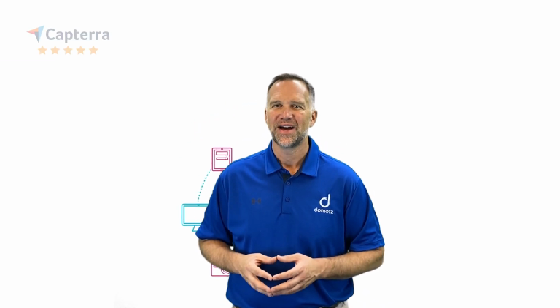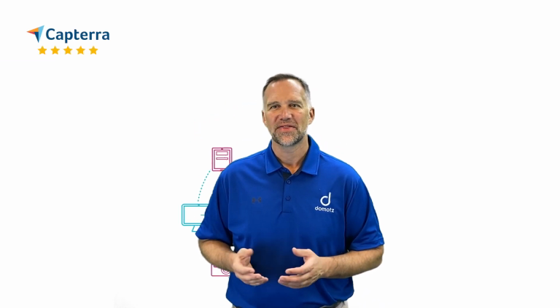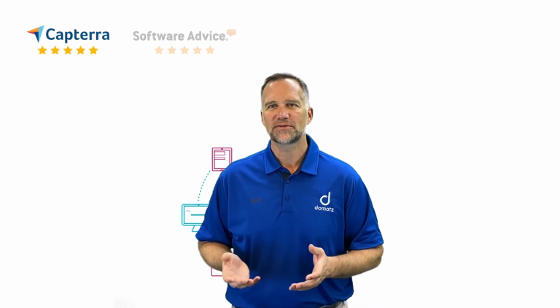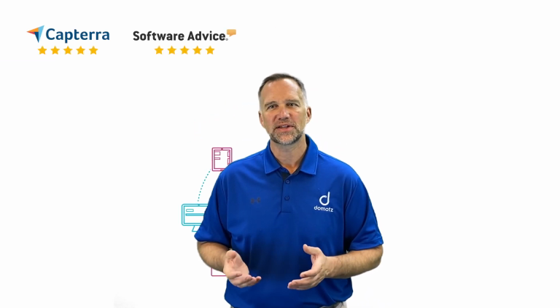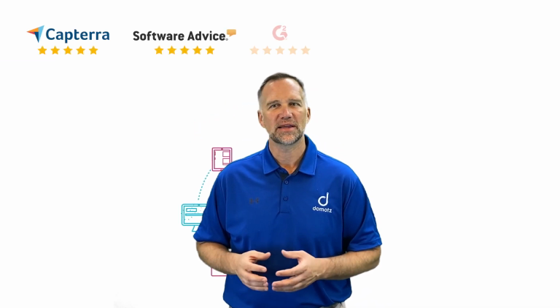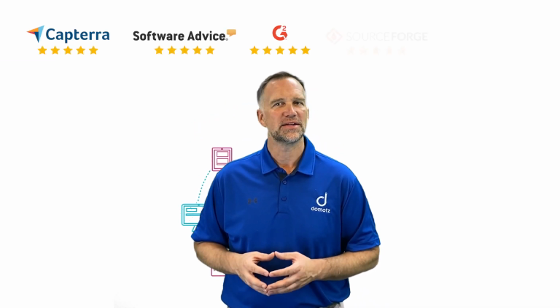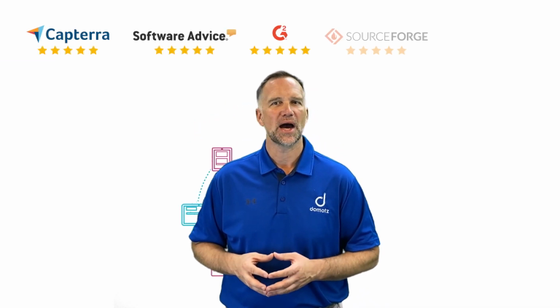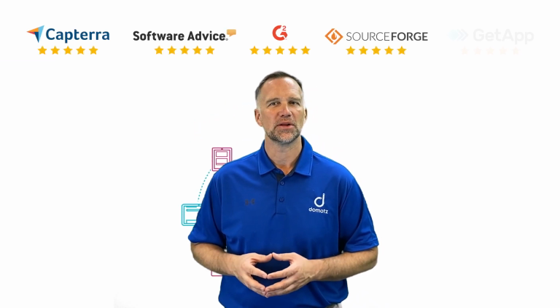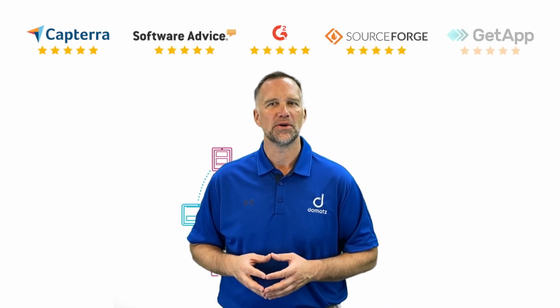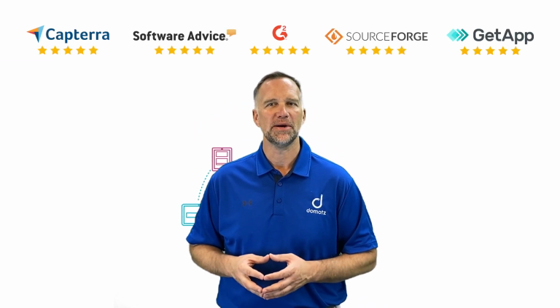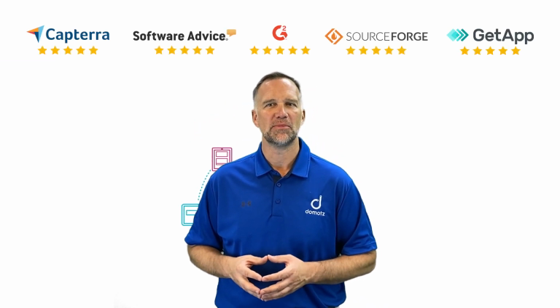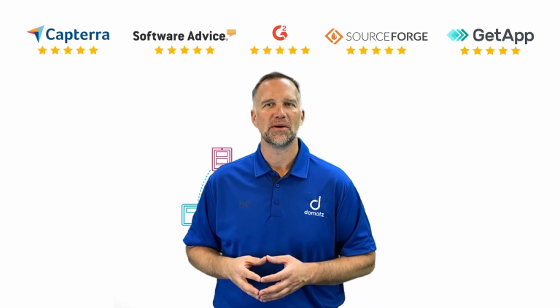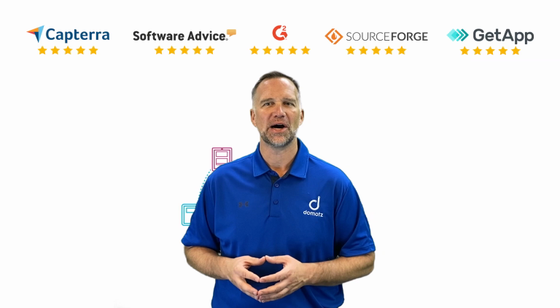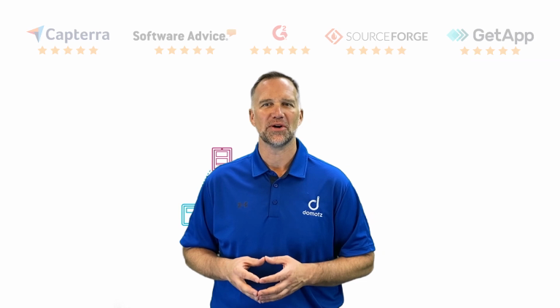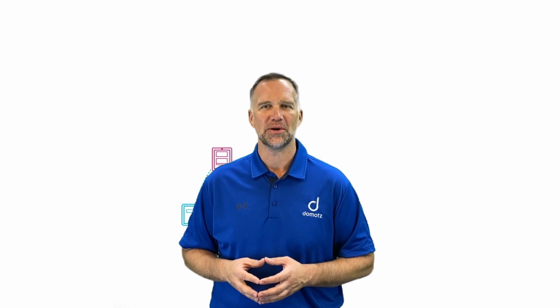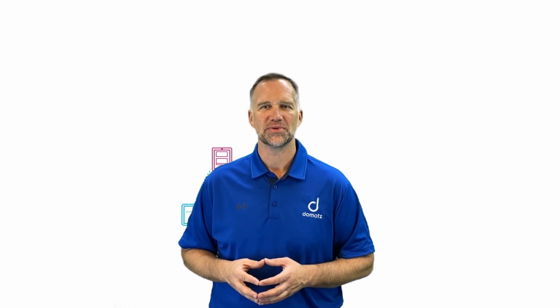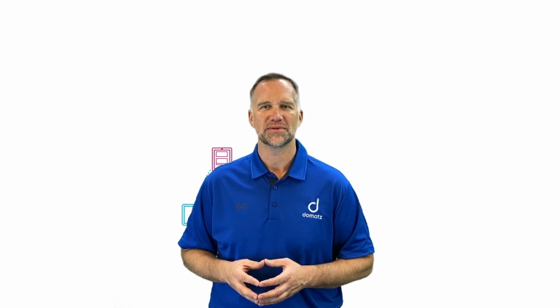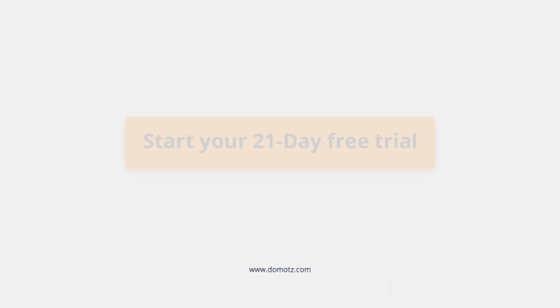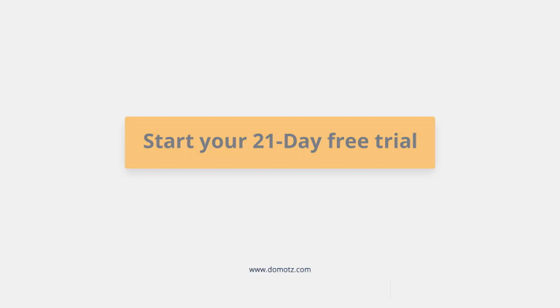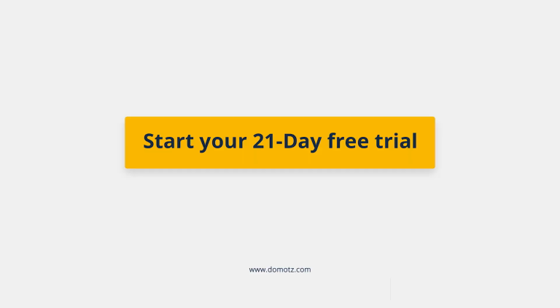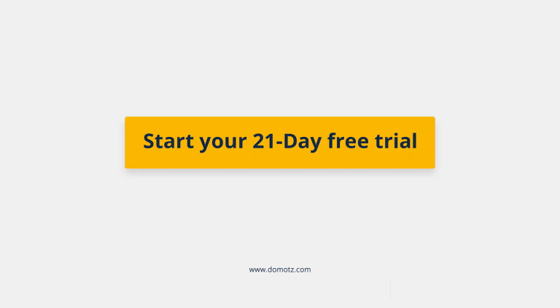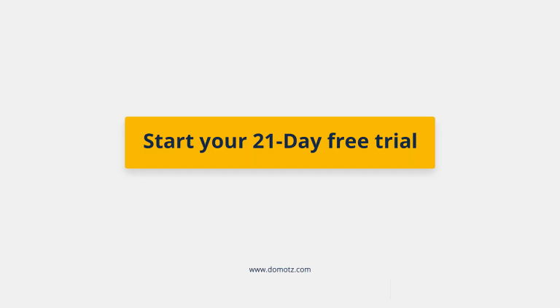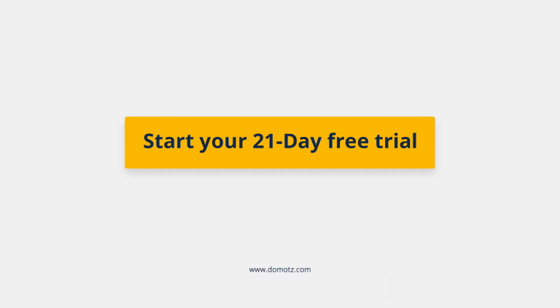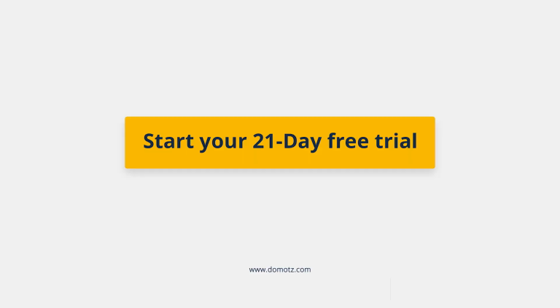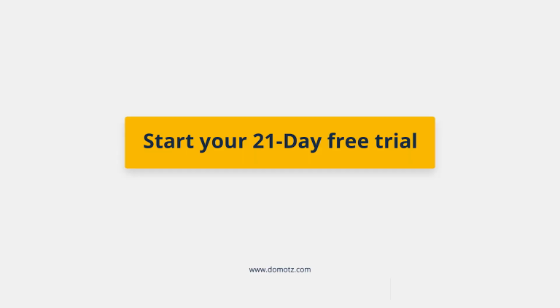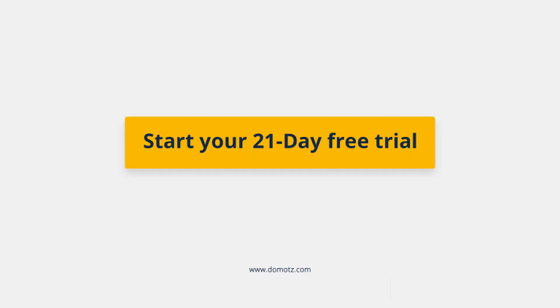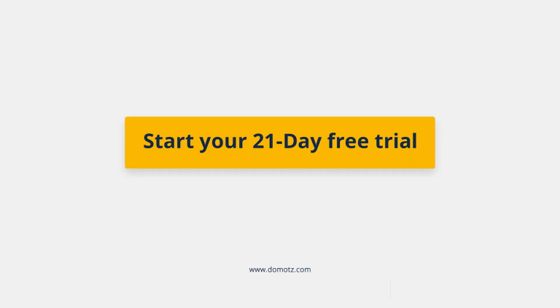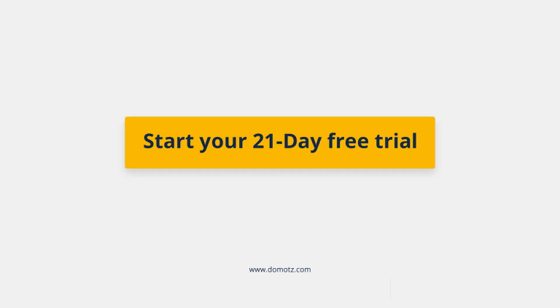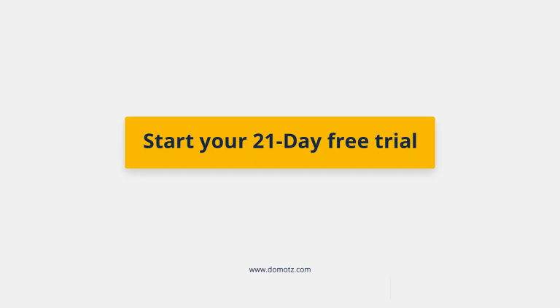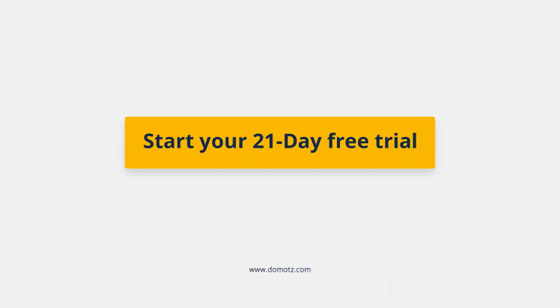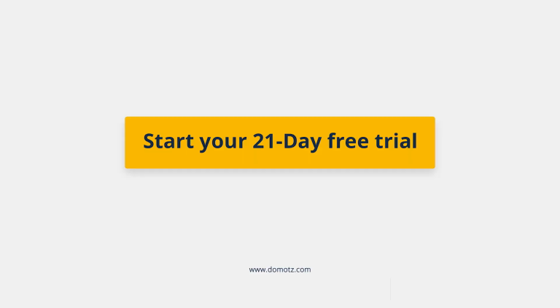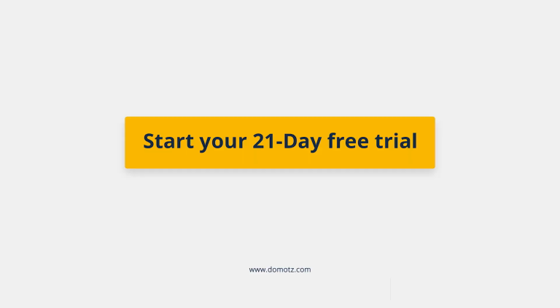Thanks for taking the time to learn a bit more about Domotes. Start your 21-day free trial today!